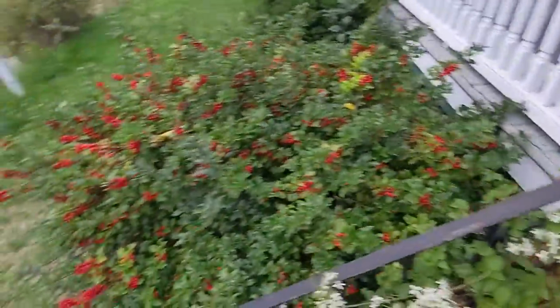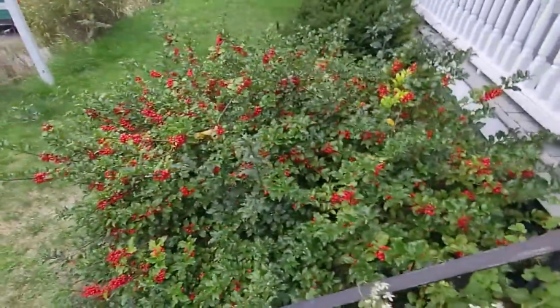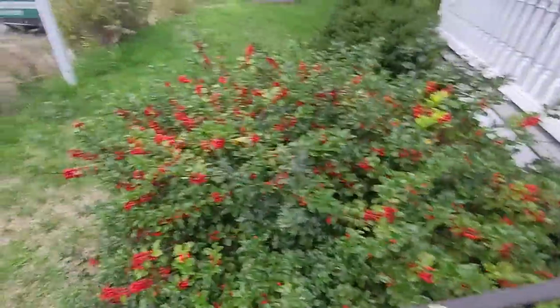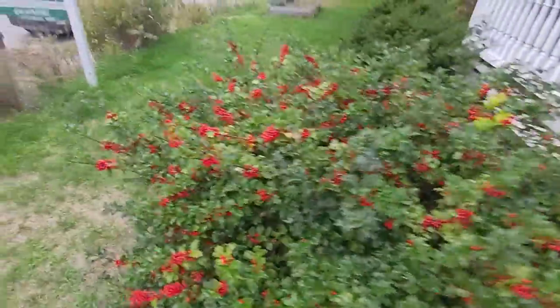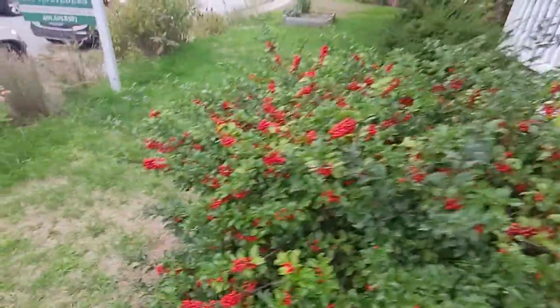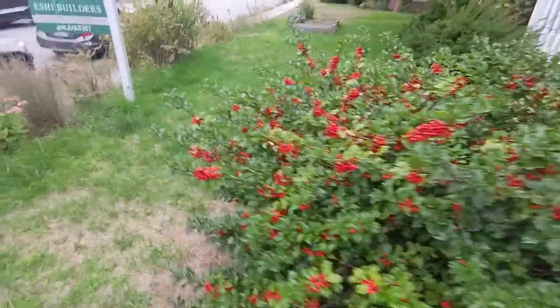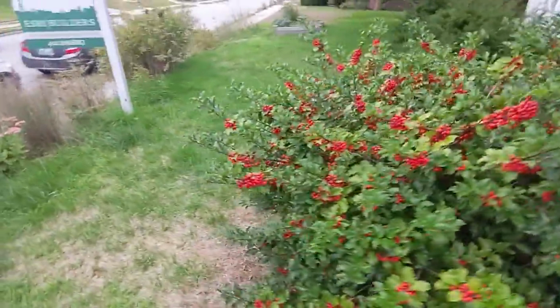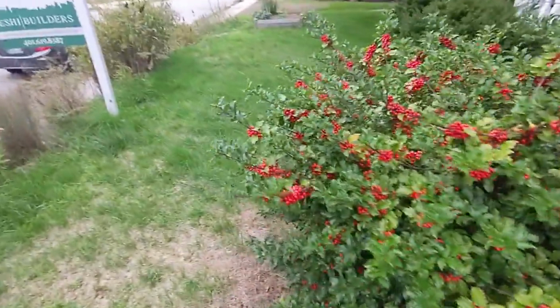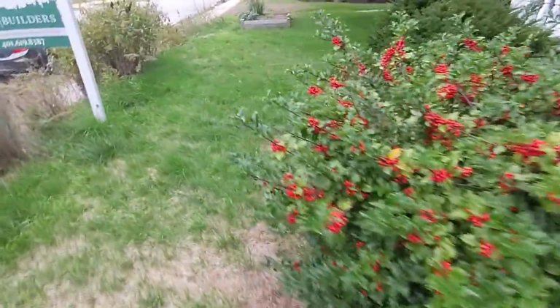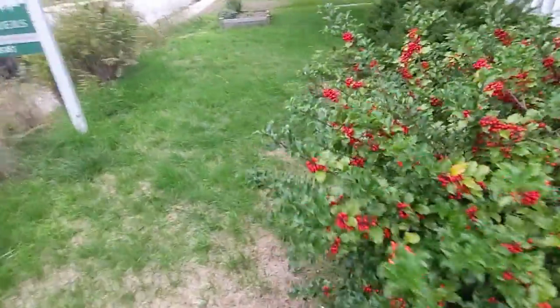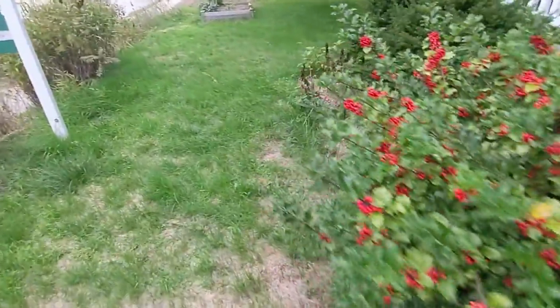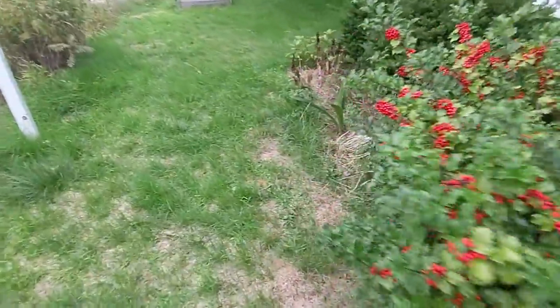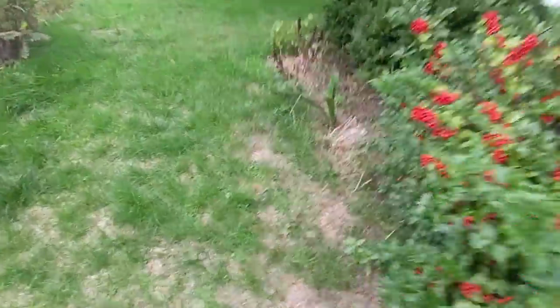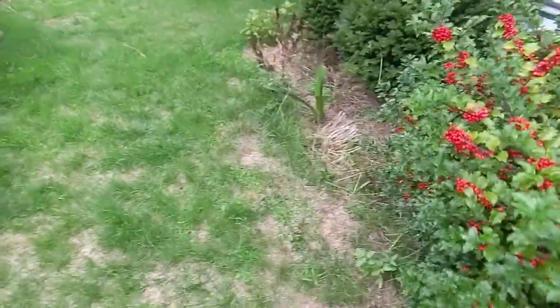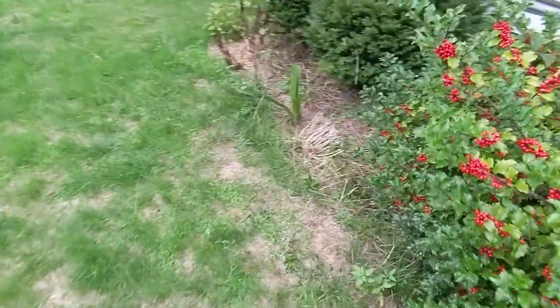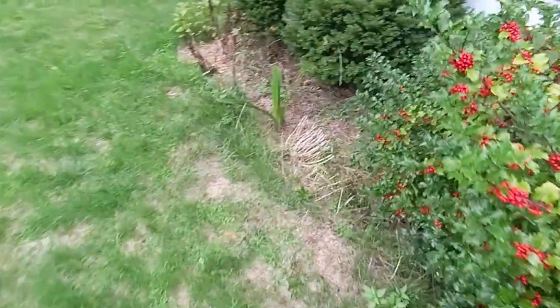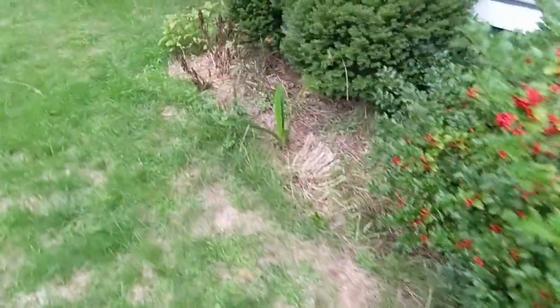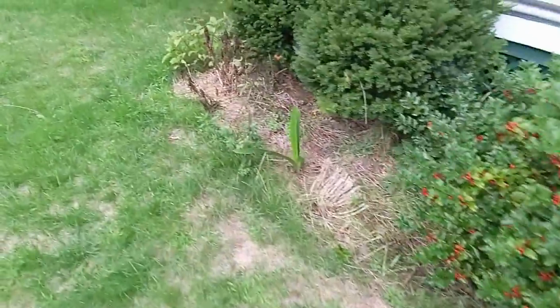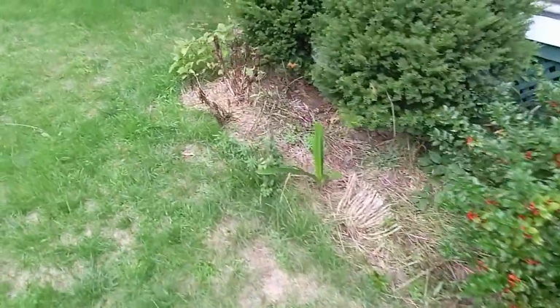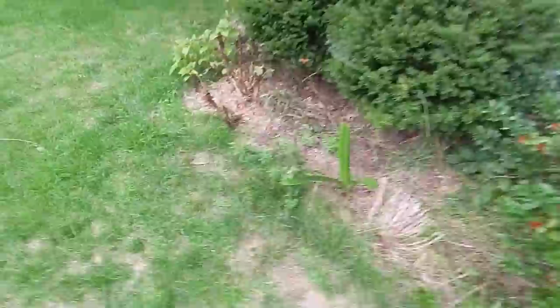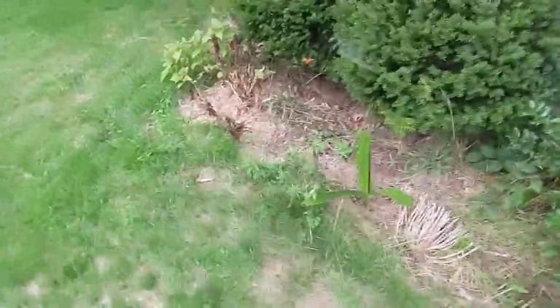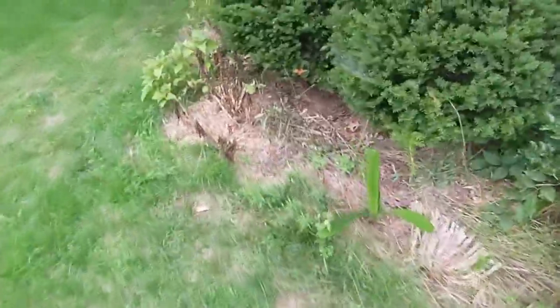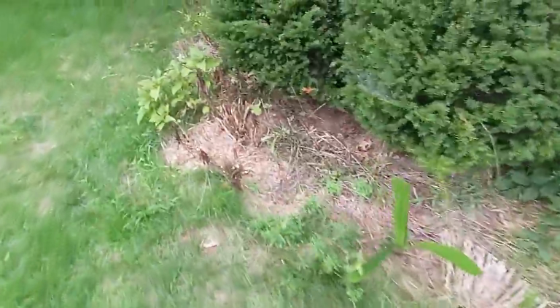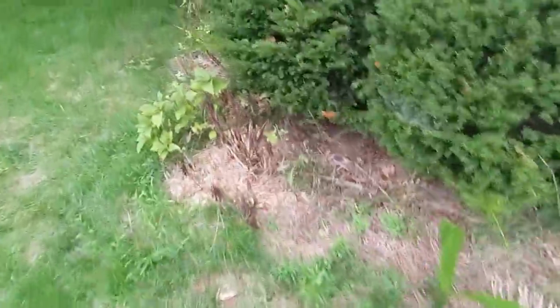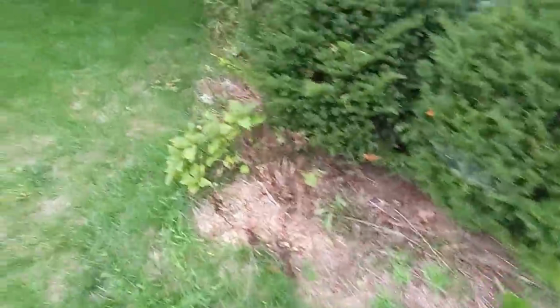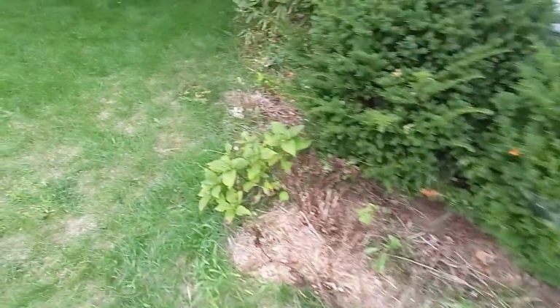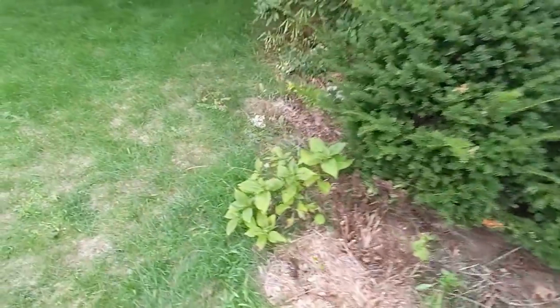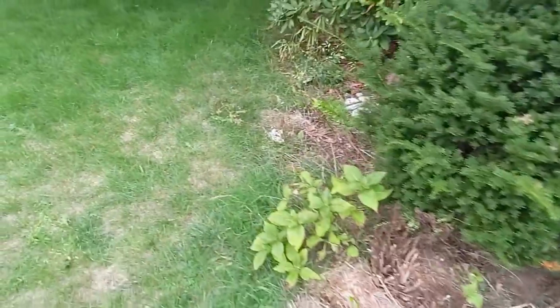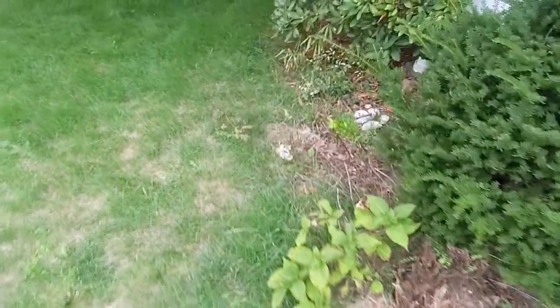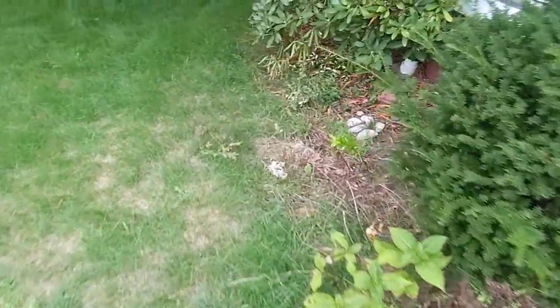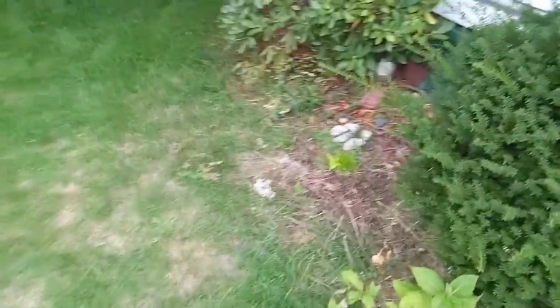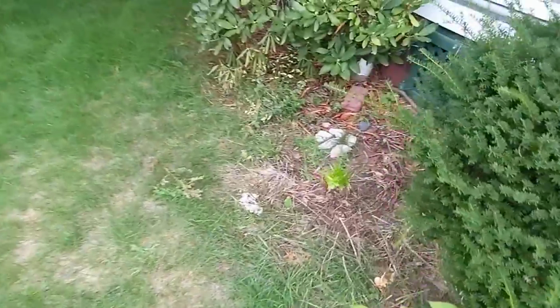We got this clematis that we let just kind of grow along here and it smells fantastic. I do enjoy it quite a bit even though it can be quite weedy.